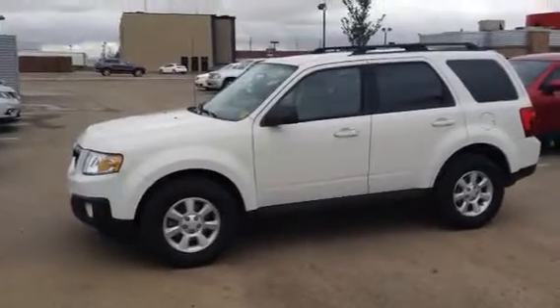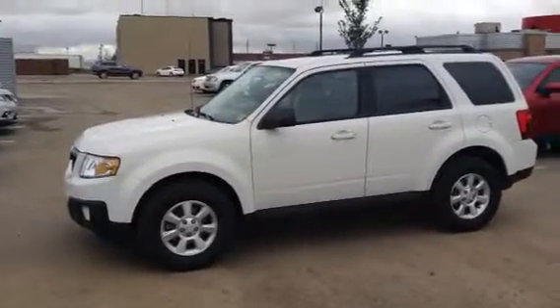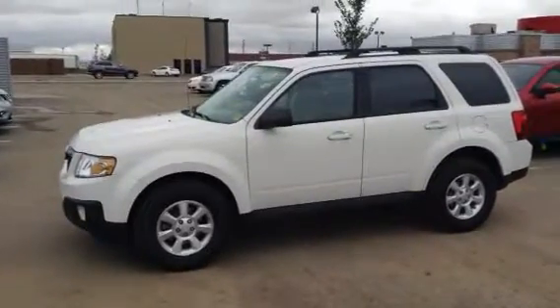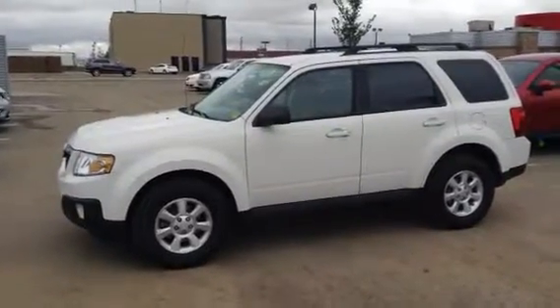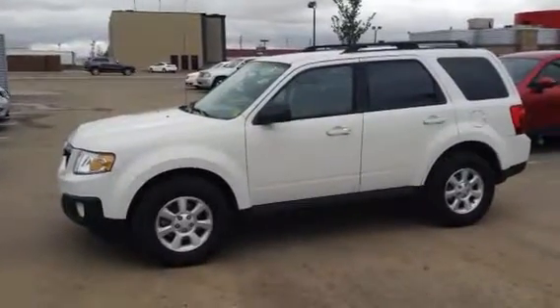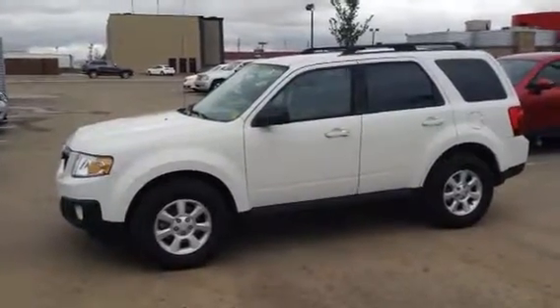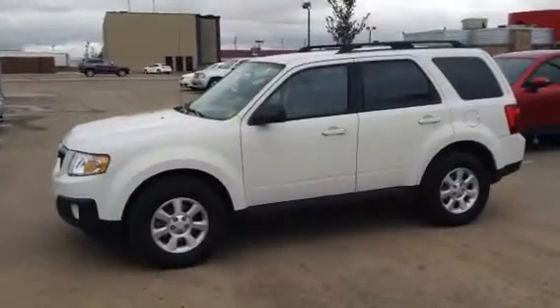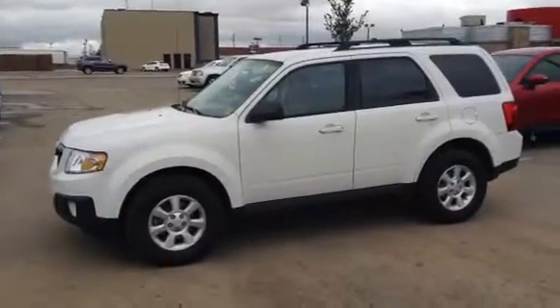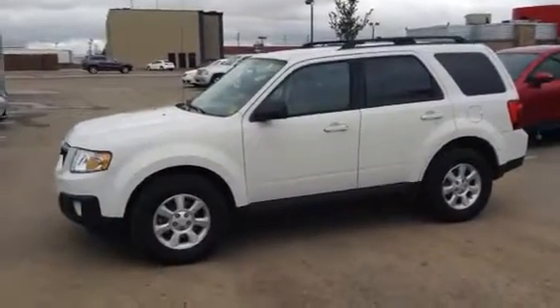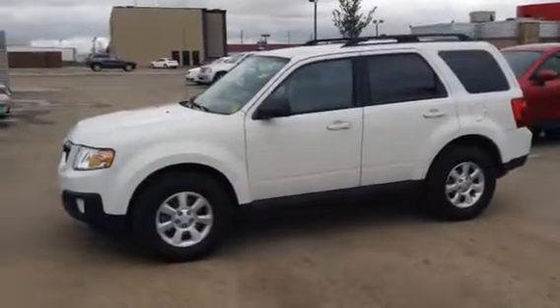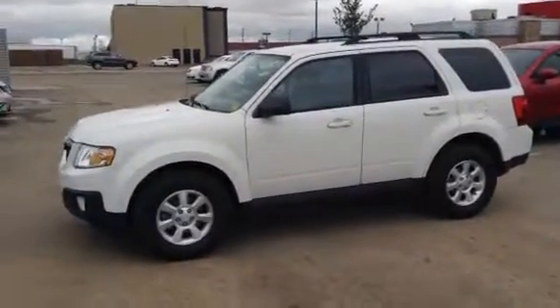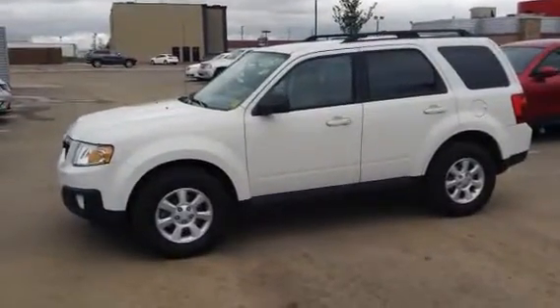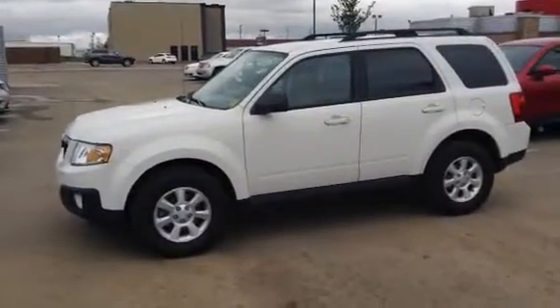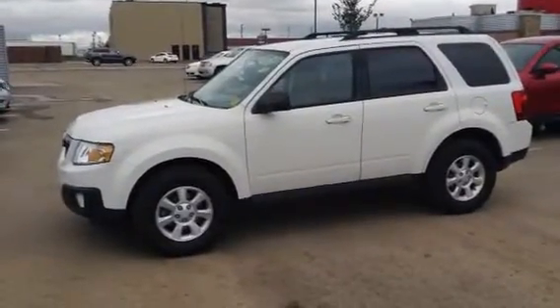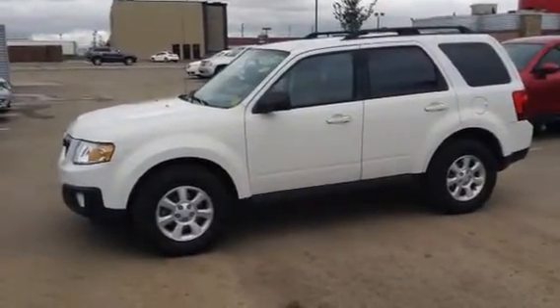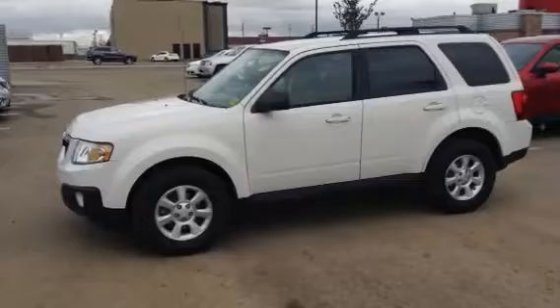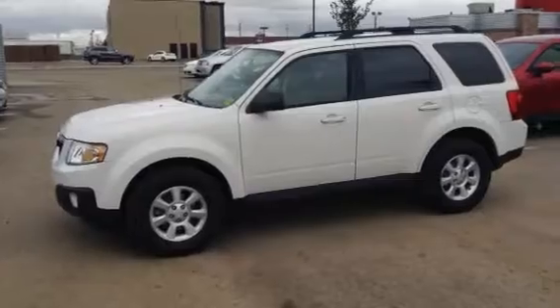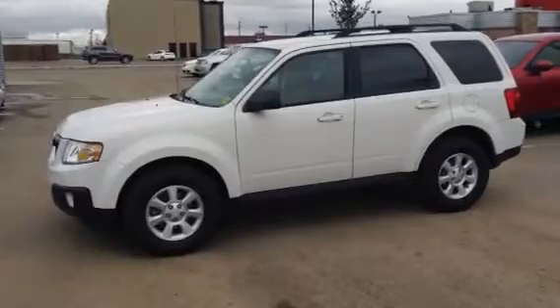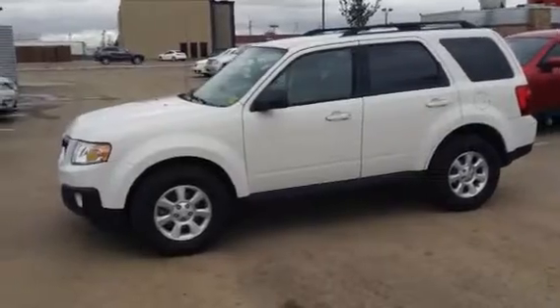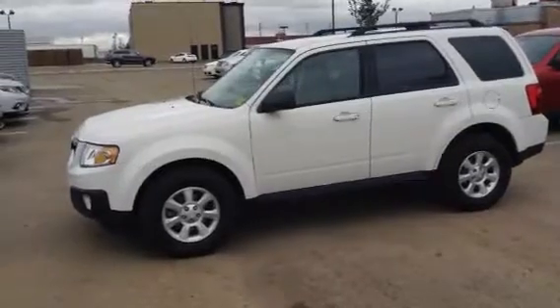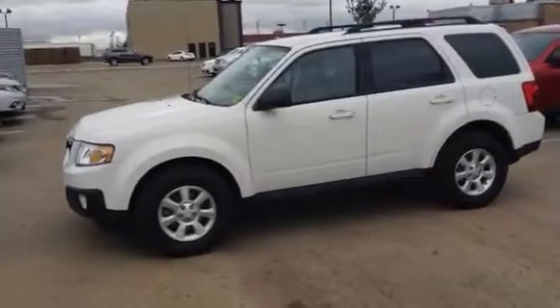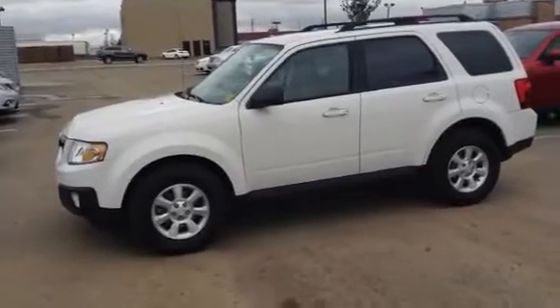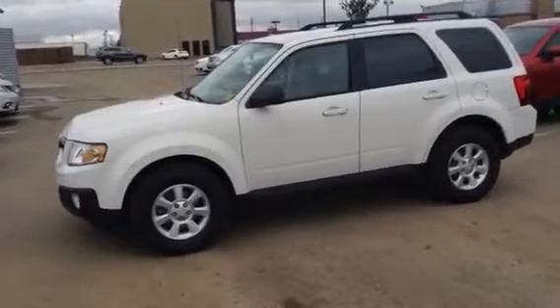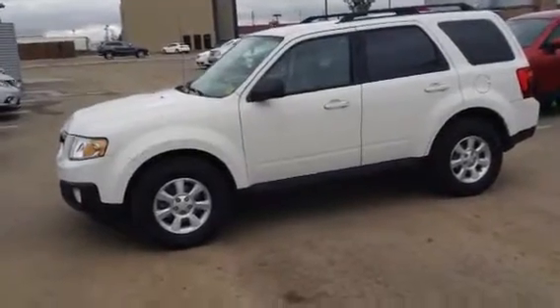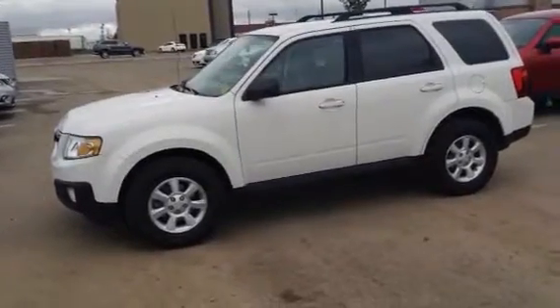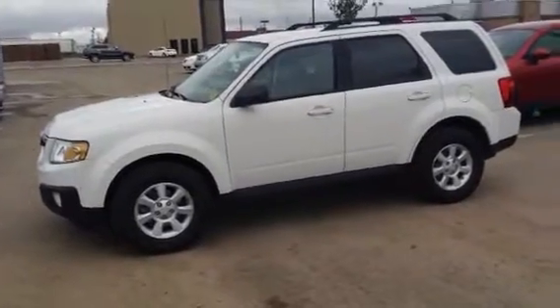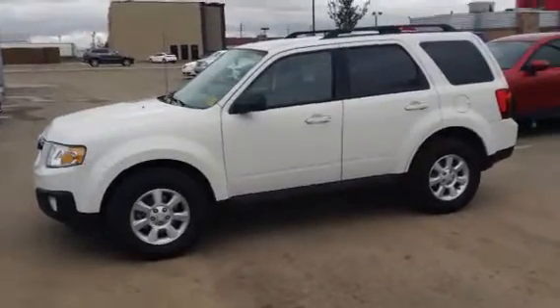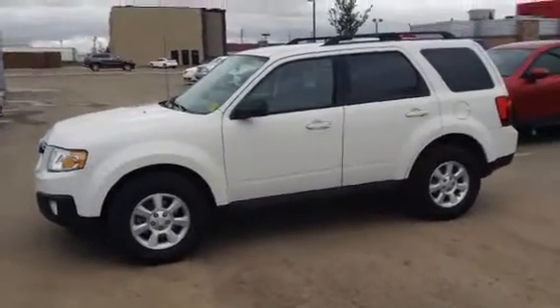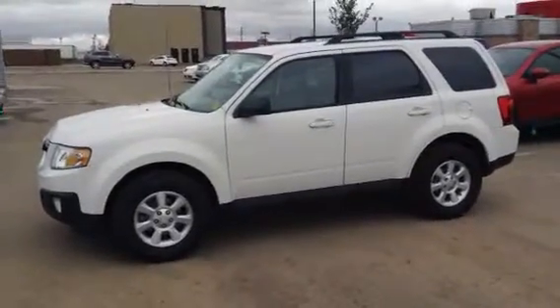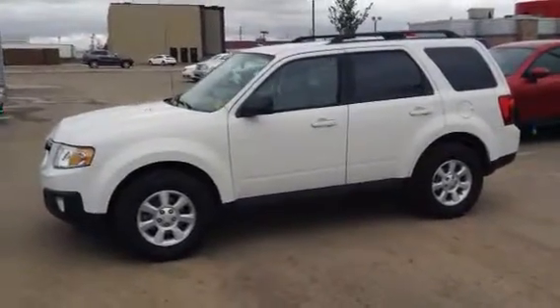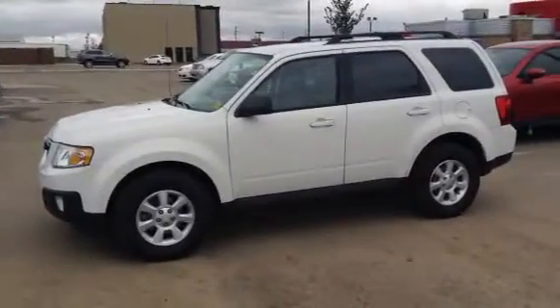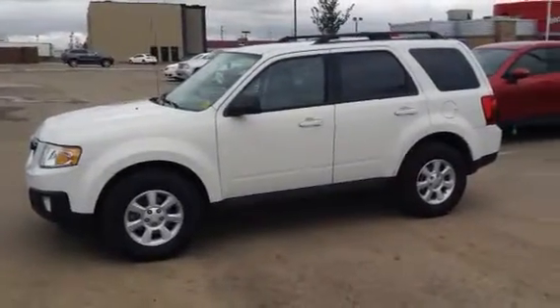Good morning, Gloria and Darren. It's Angela here from LA Mazda. Here's a quick video of the 2011 Mazda Tribute that I was emailing you about earlier.